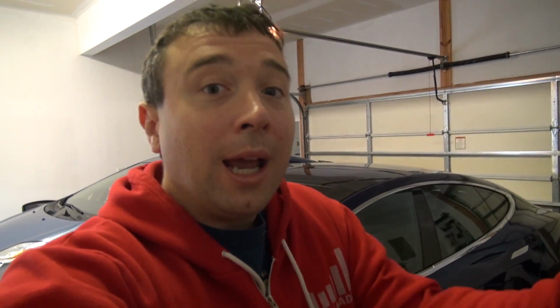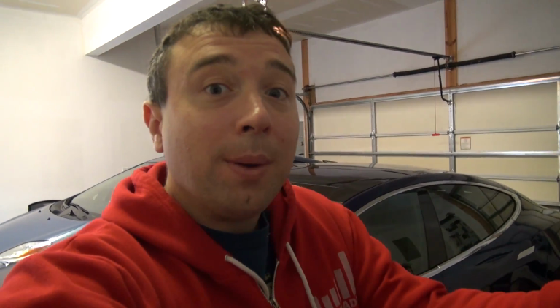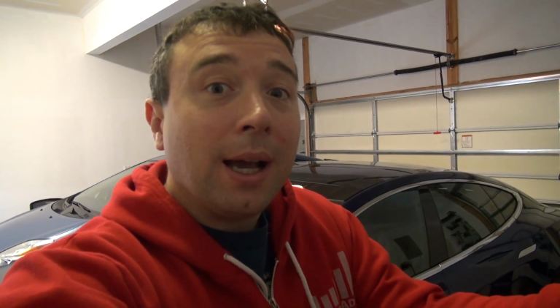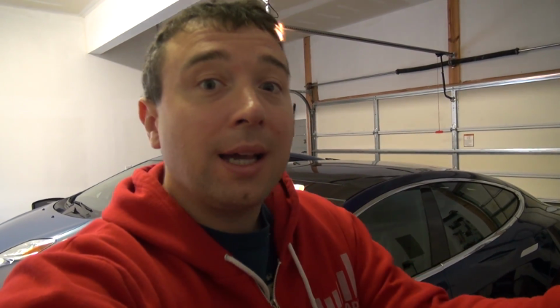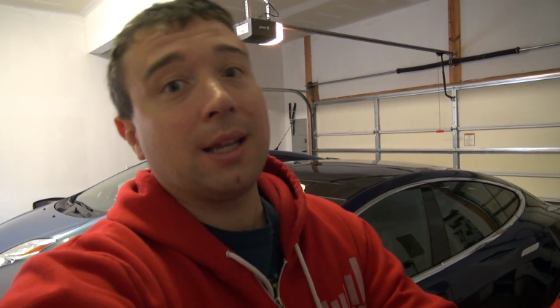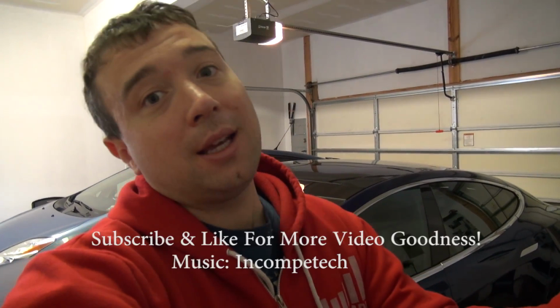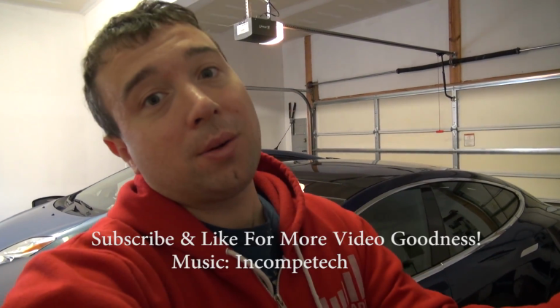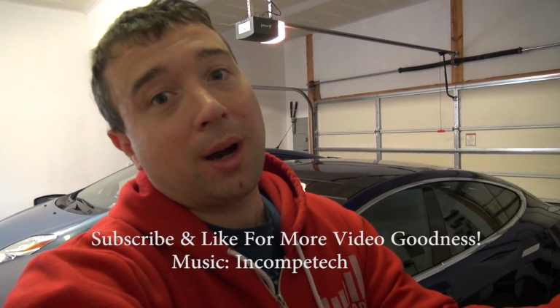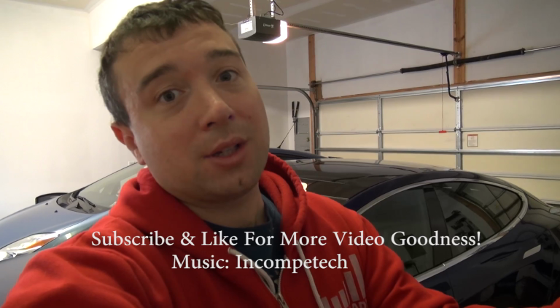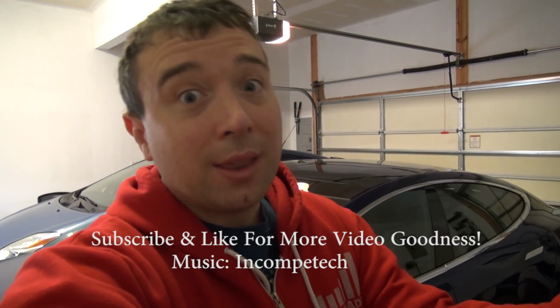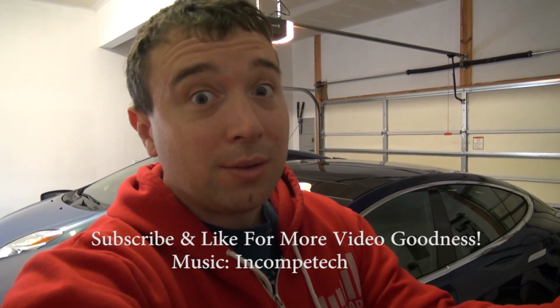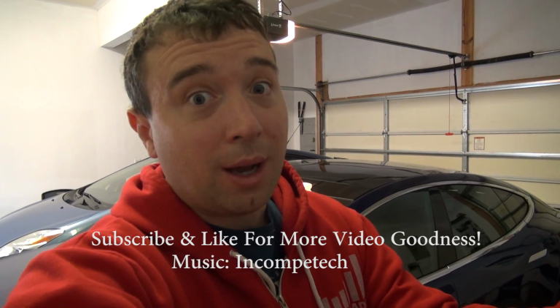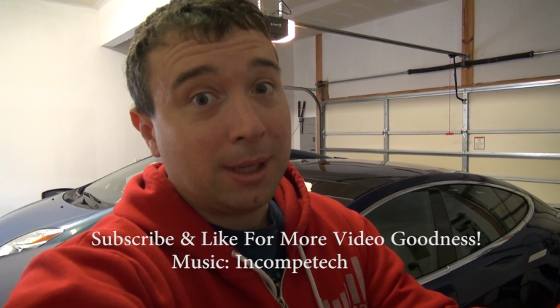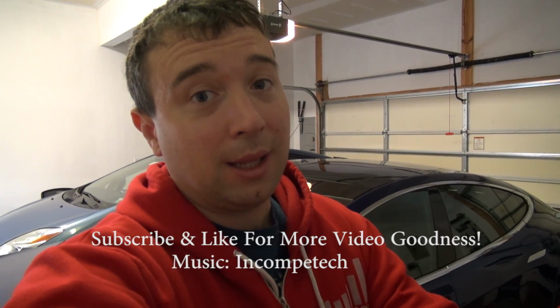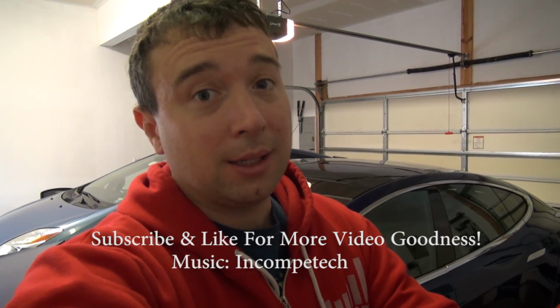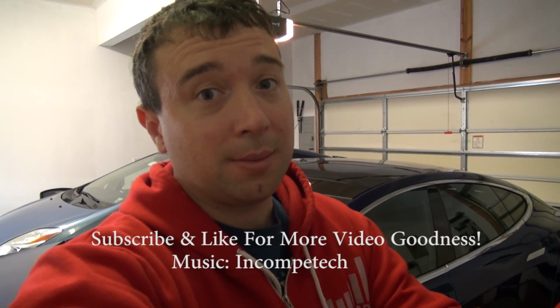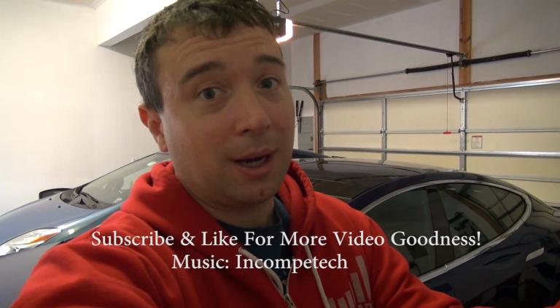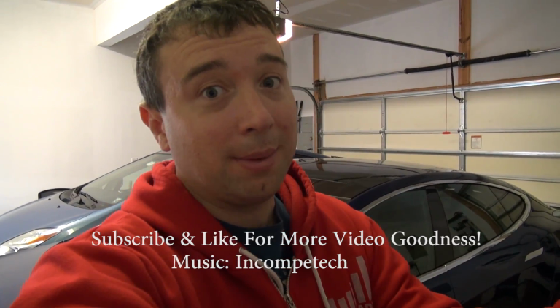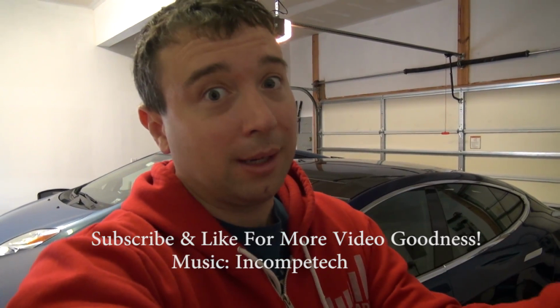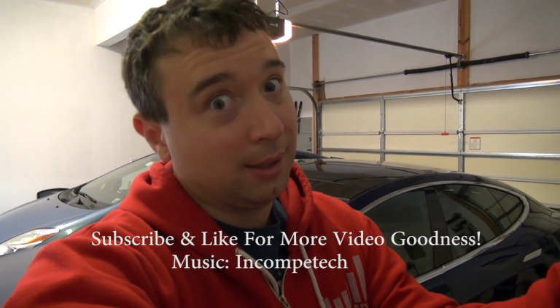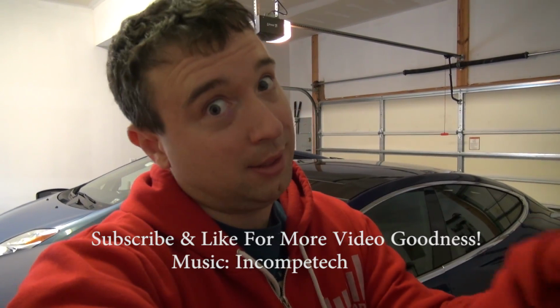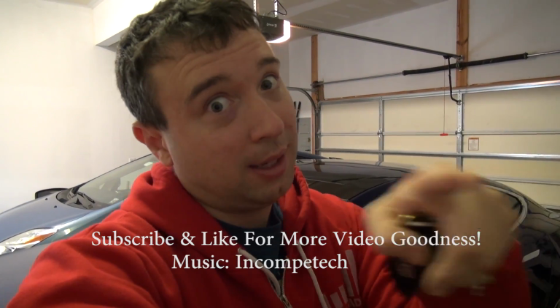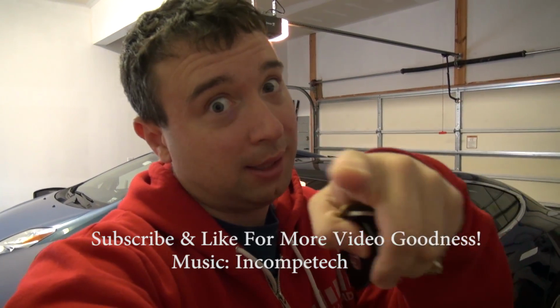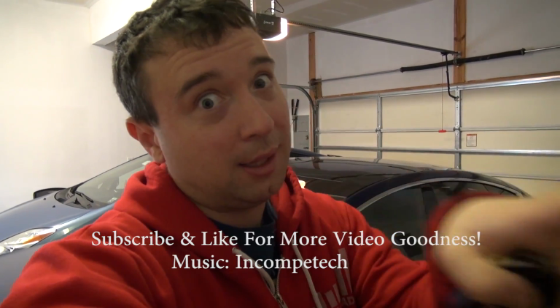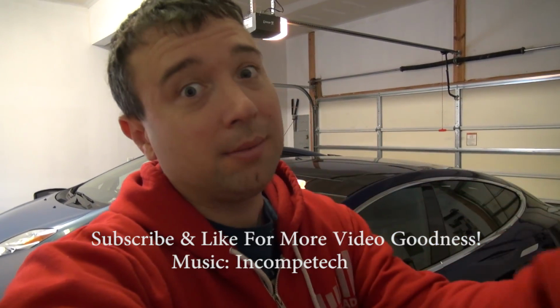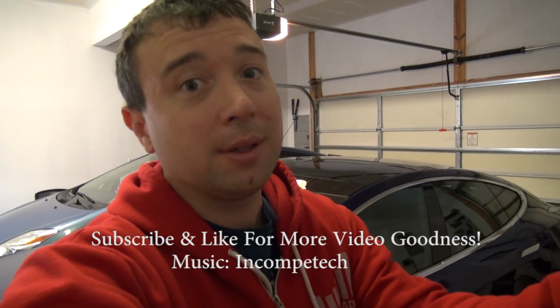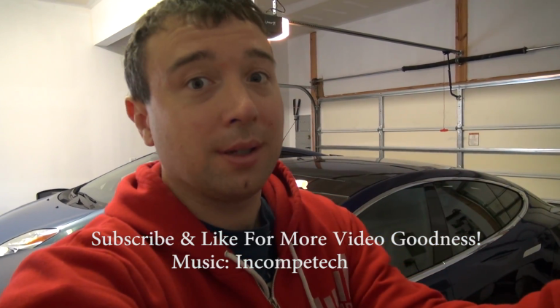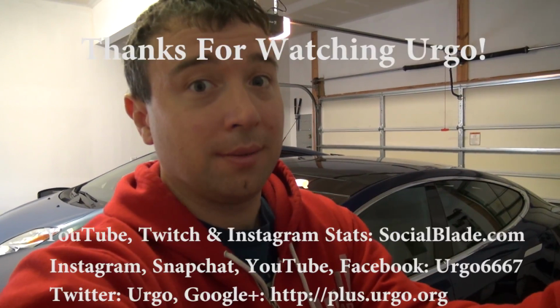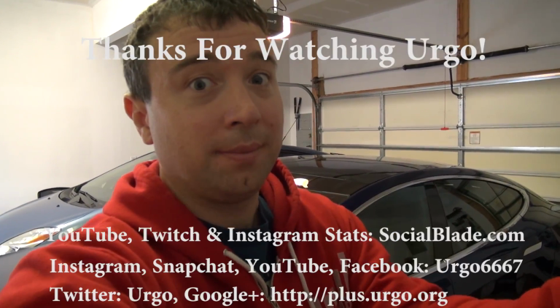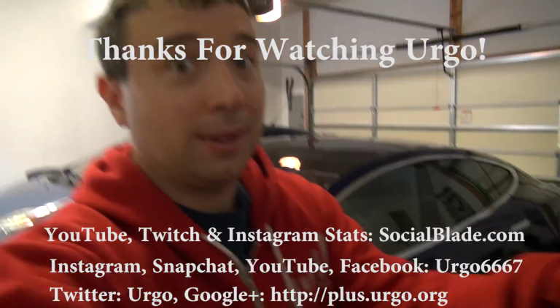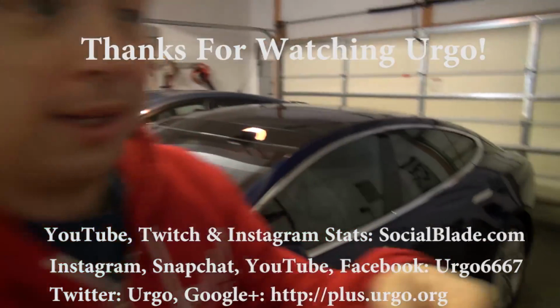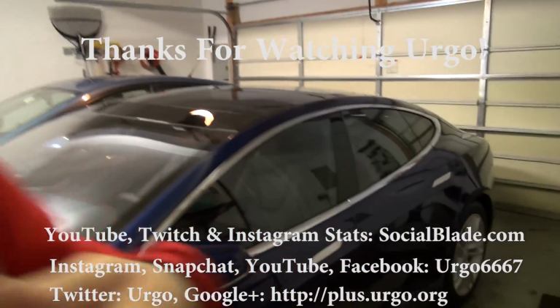Anyway guys, thanks for watching, thanks for commenting, liking, subscribing. I'll see you guys again real soon. Take care.